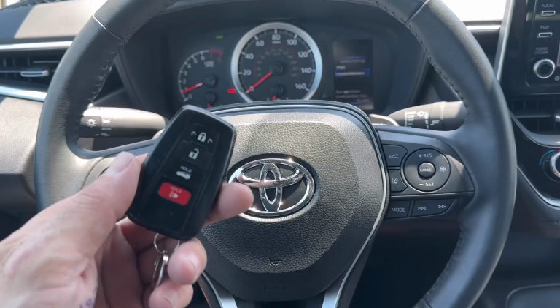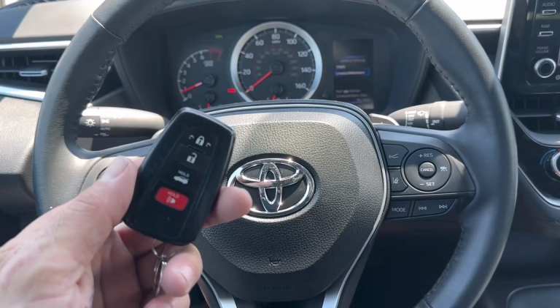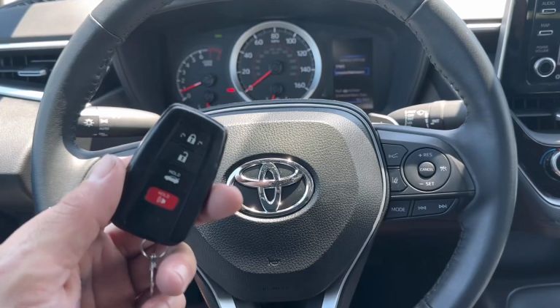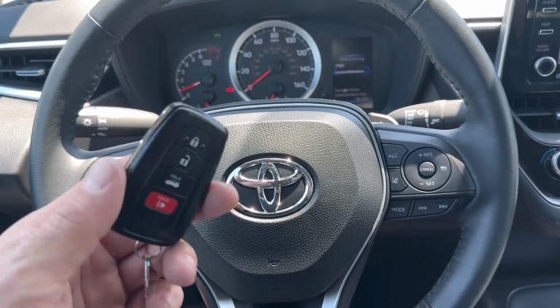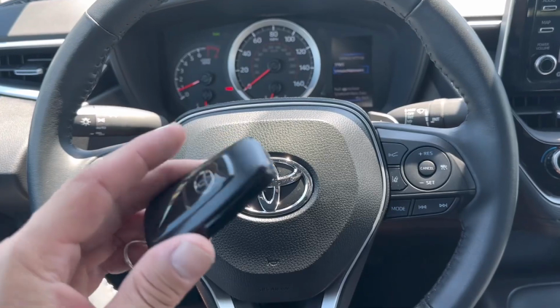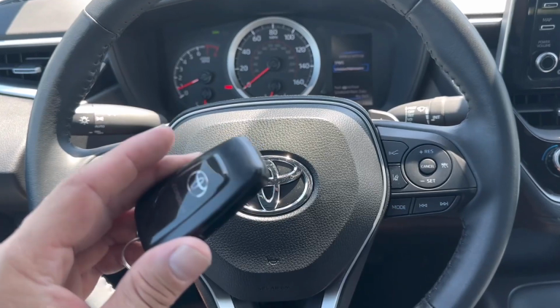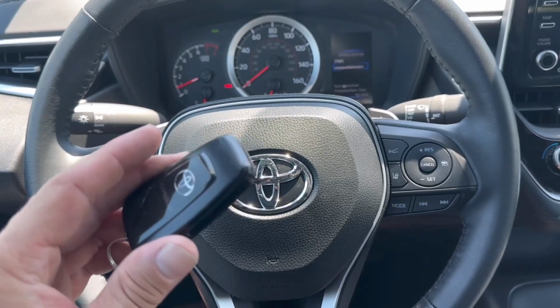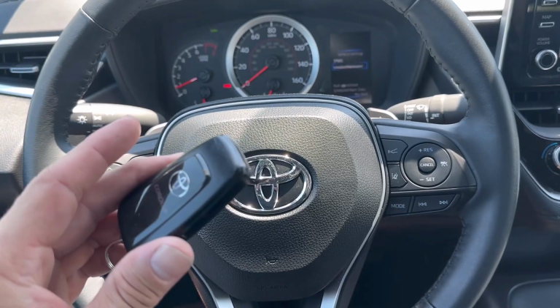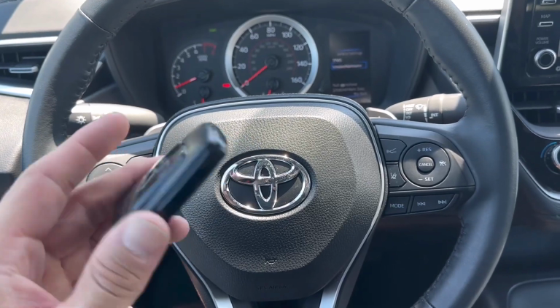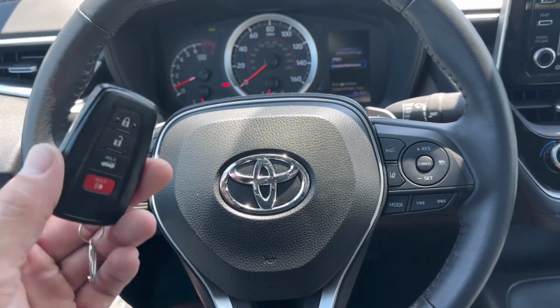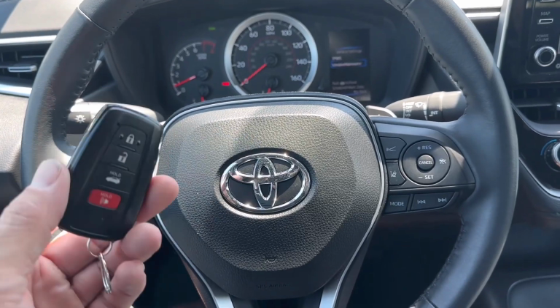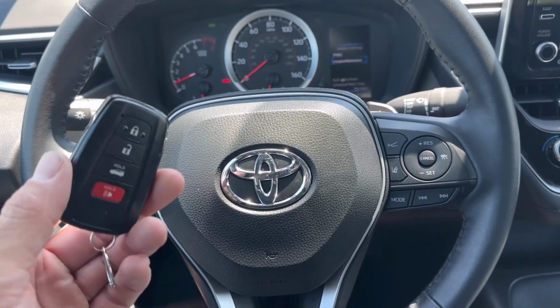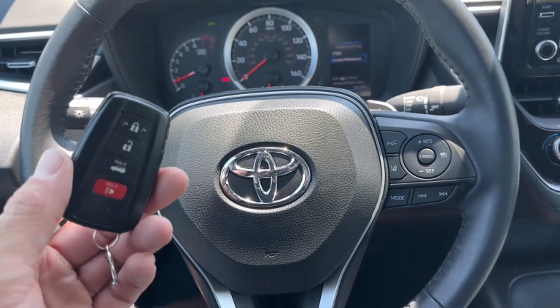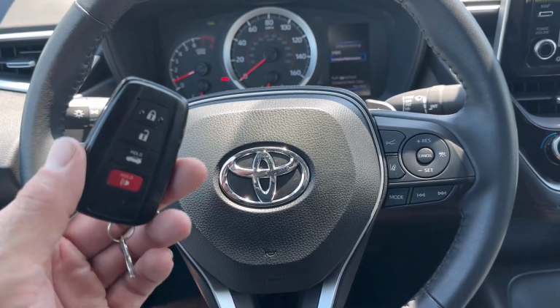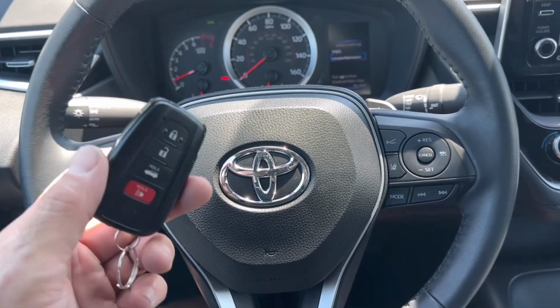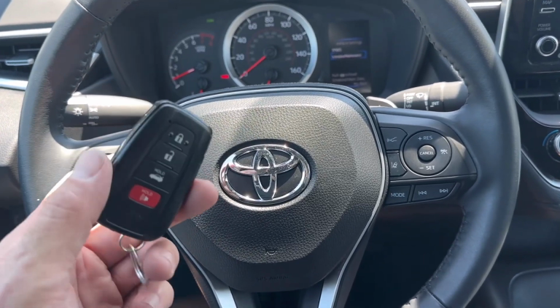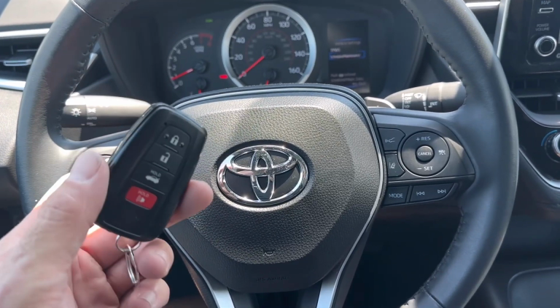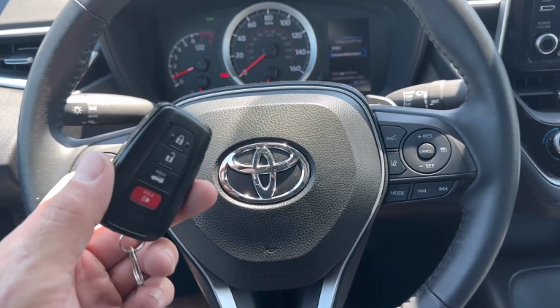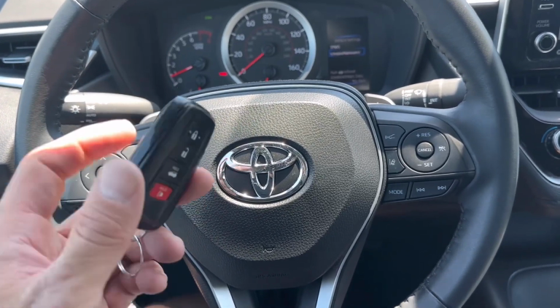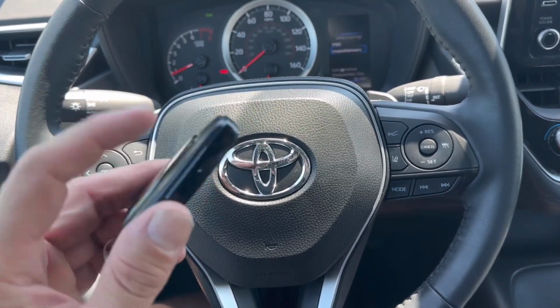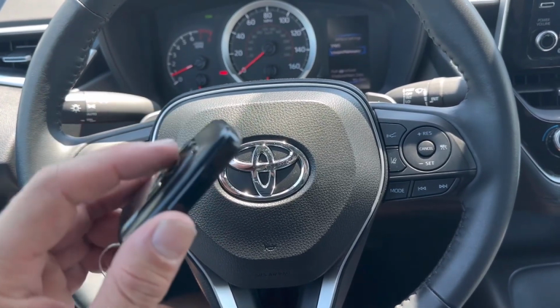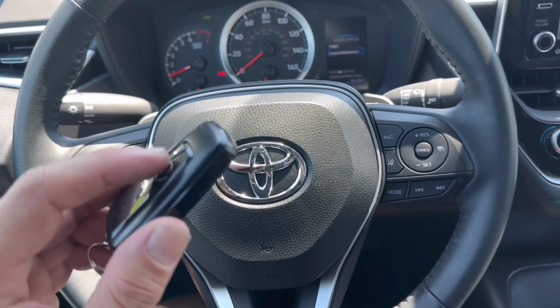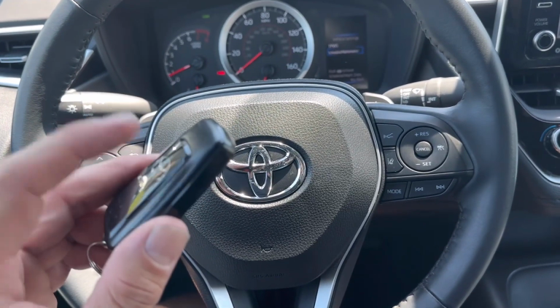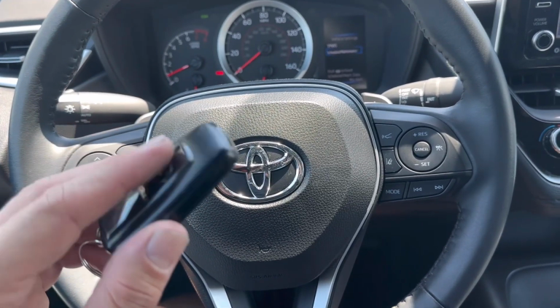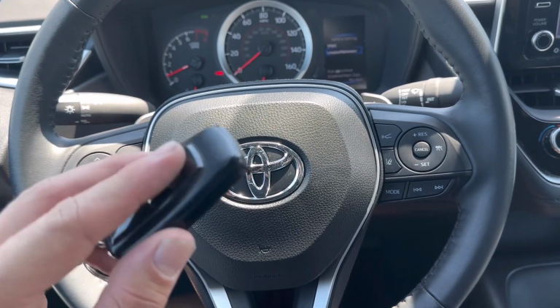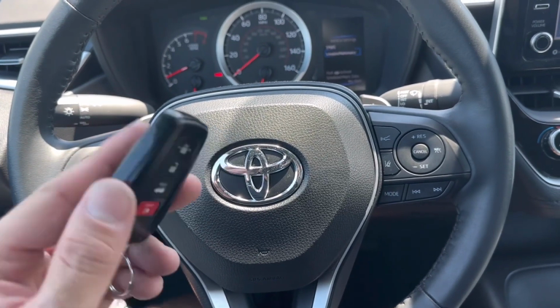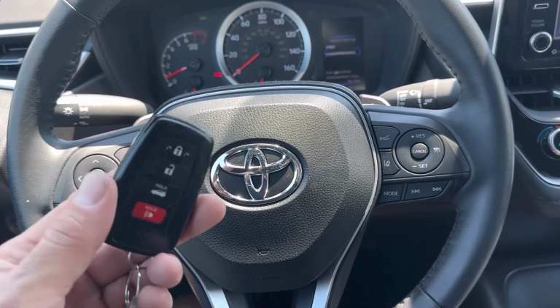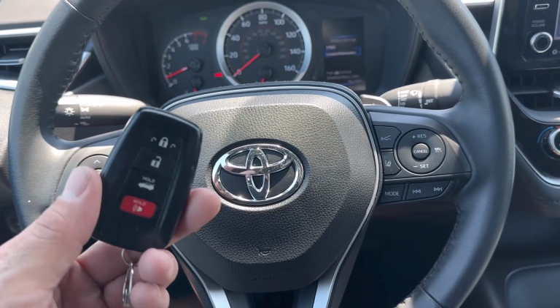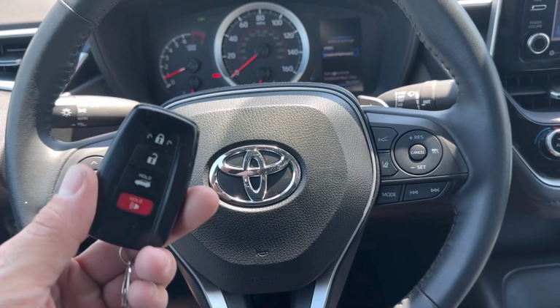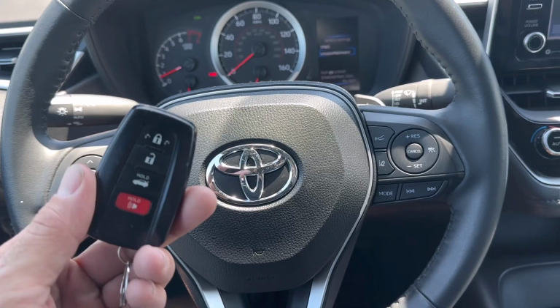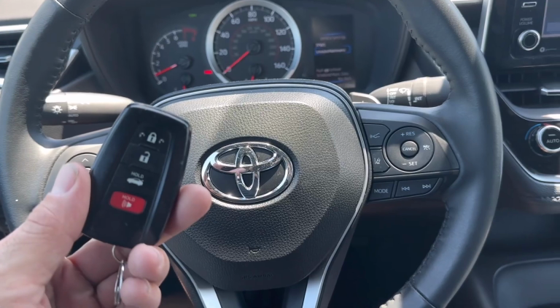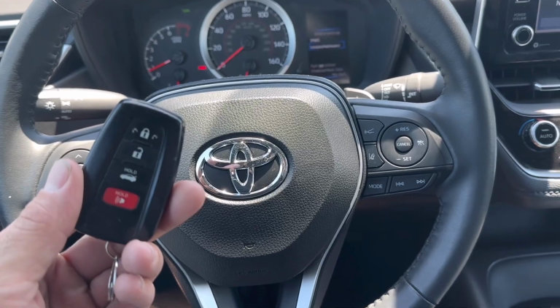What's going on everyone? Today we got a 2021 Toyota Corolla. We're going to change the battery in the remote right here.